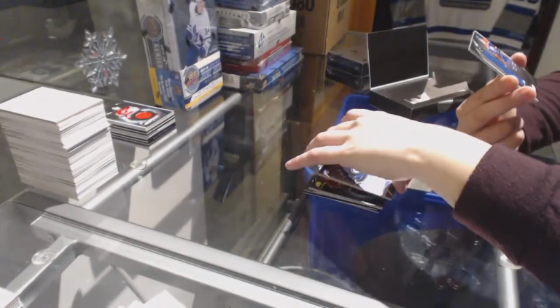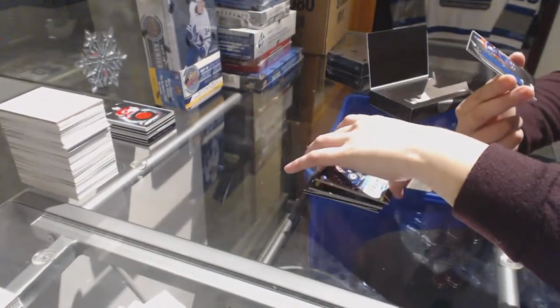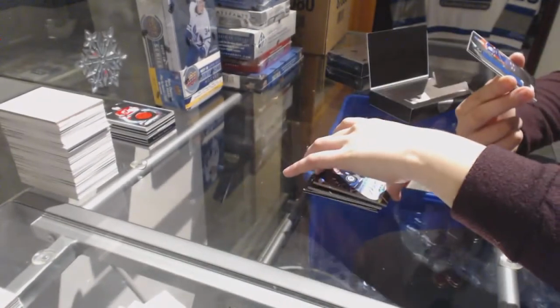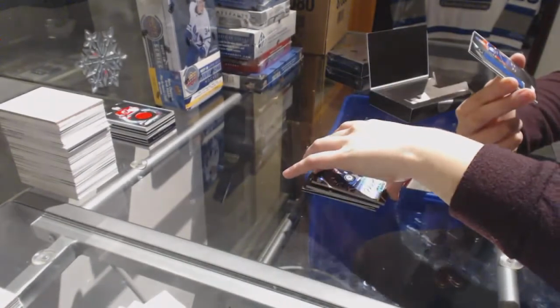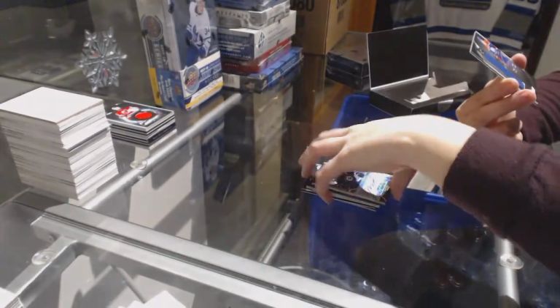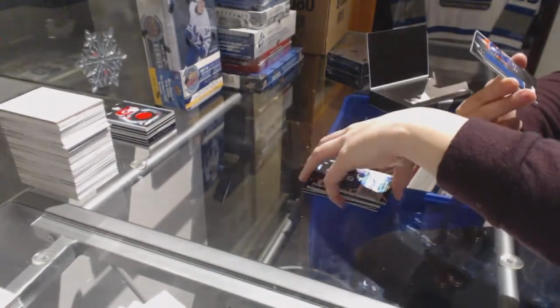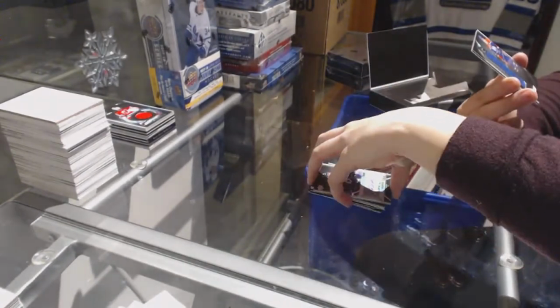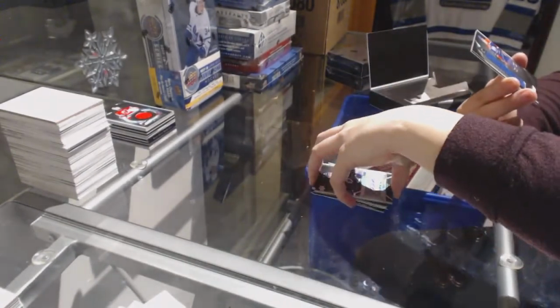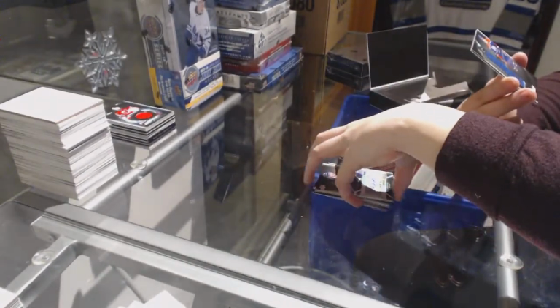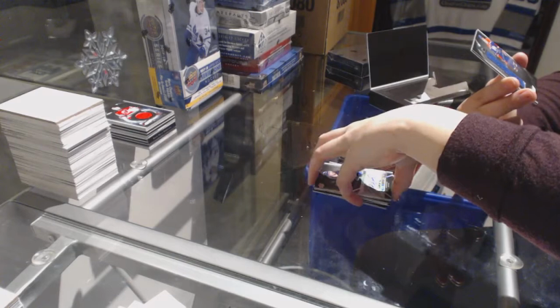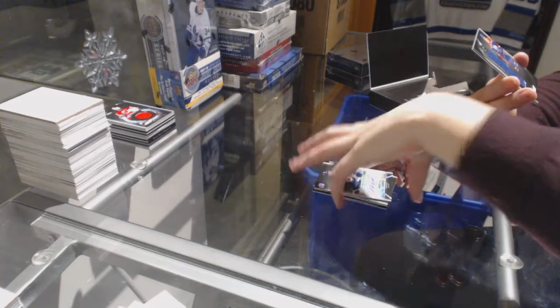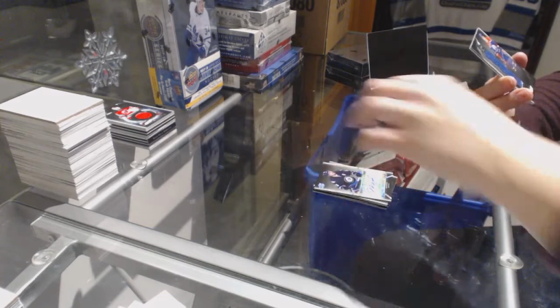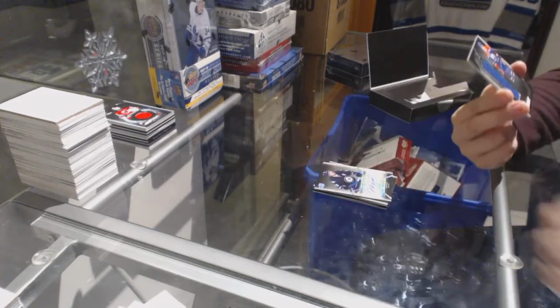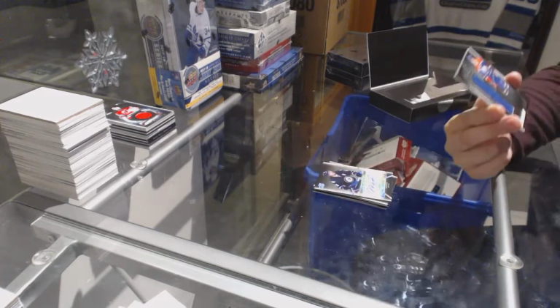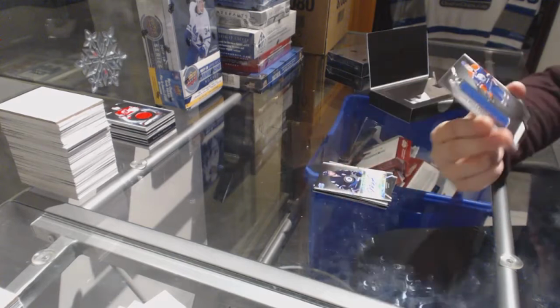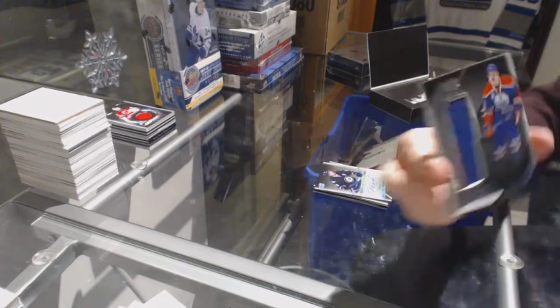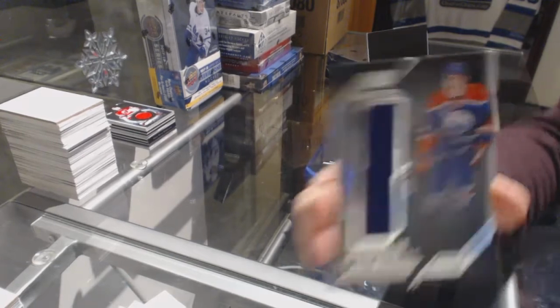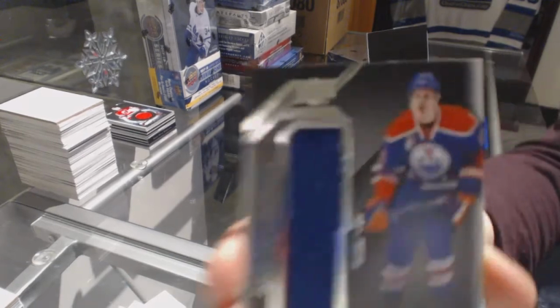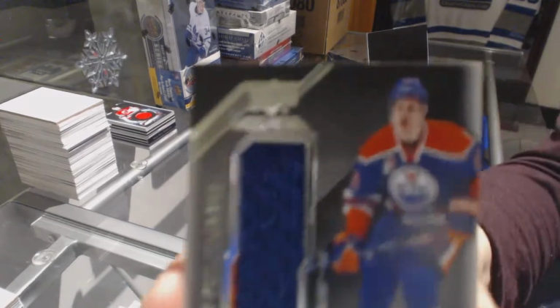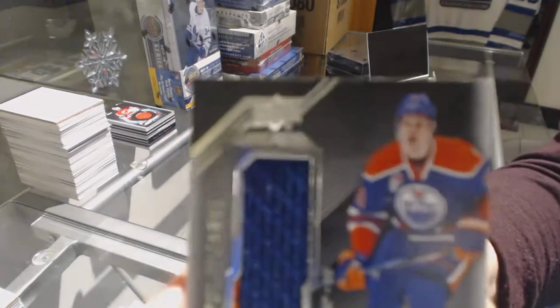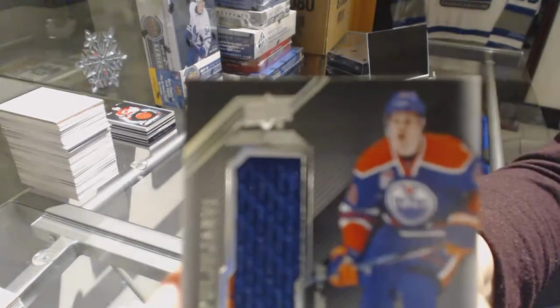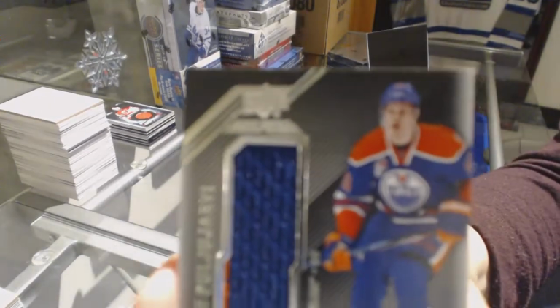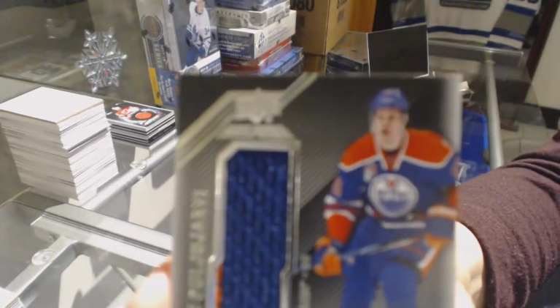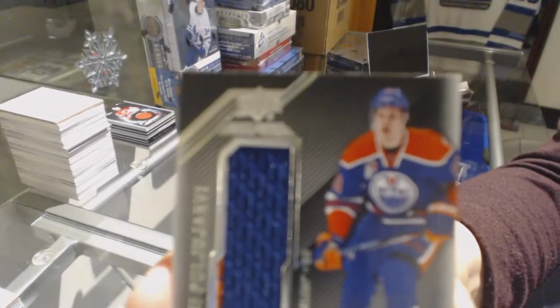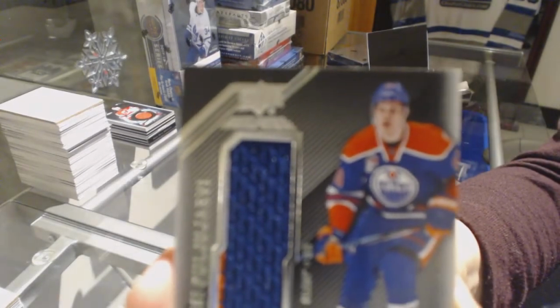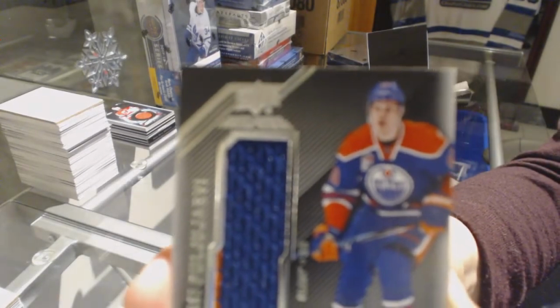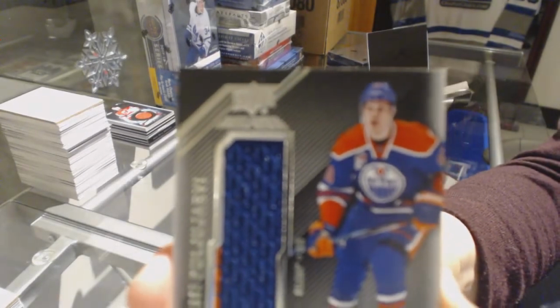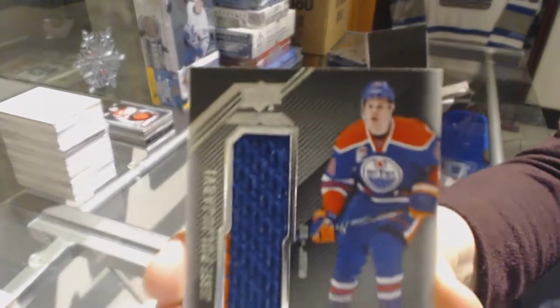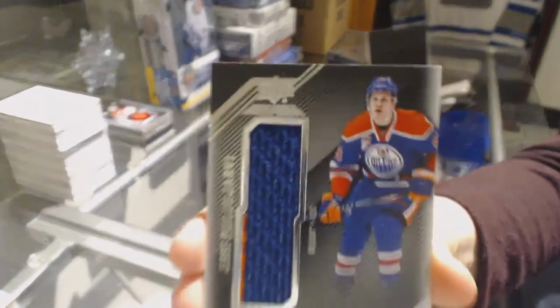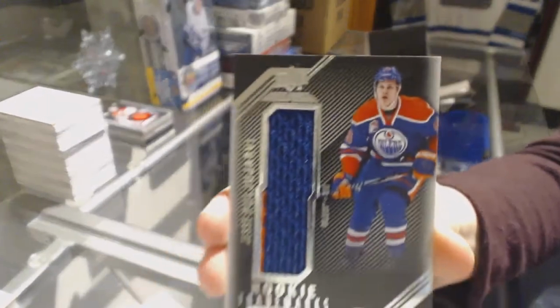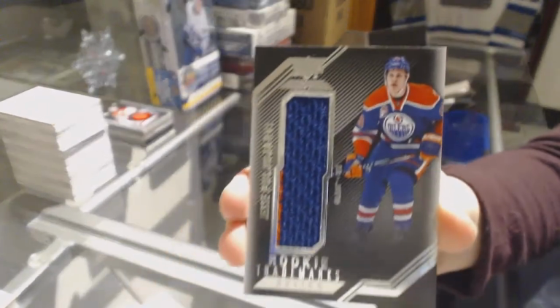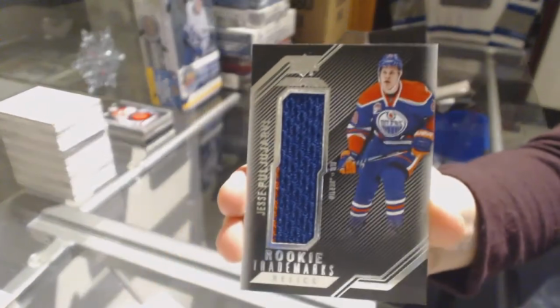And a rookie trademarks two-color jersey for the Oilers, Jessie Puljujarvi.